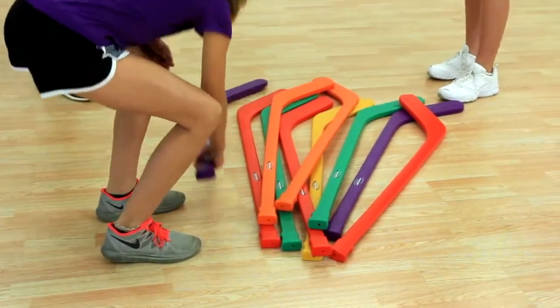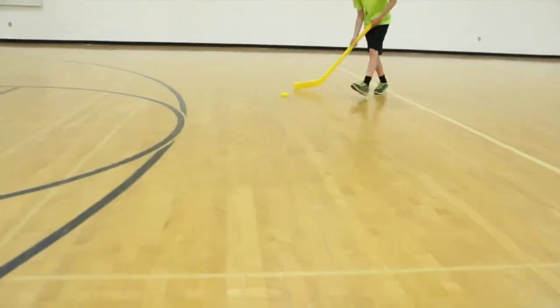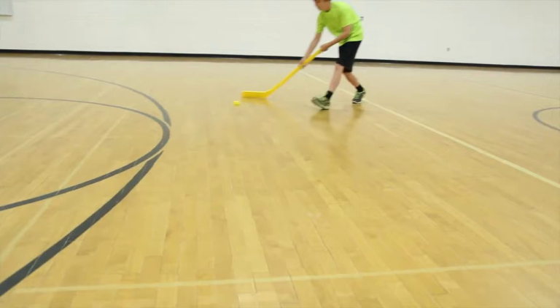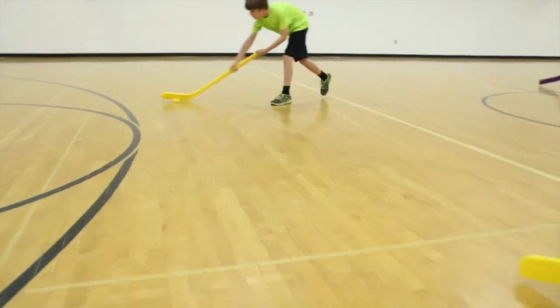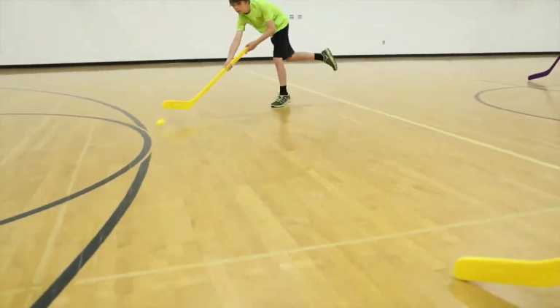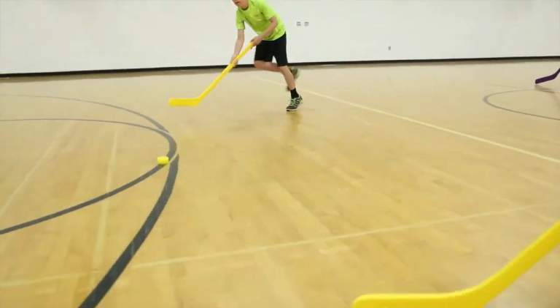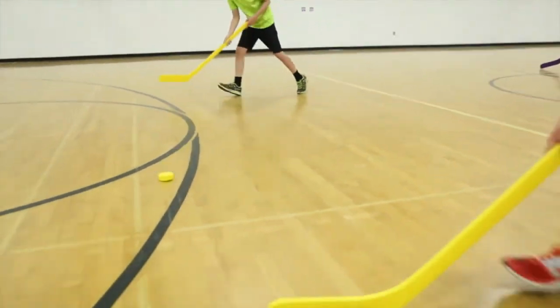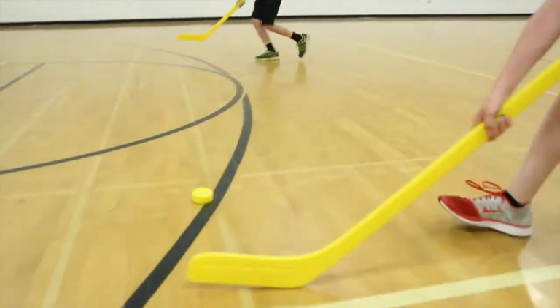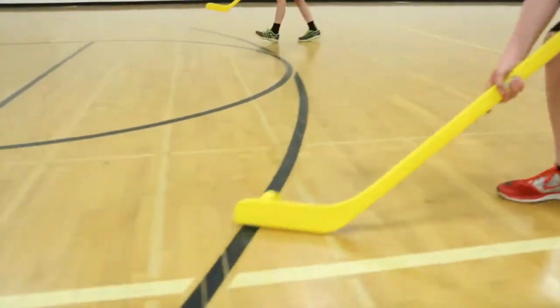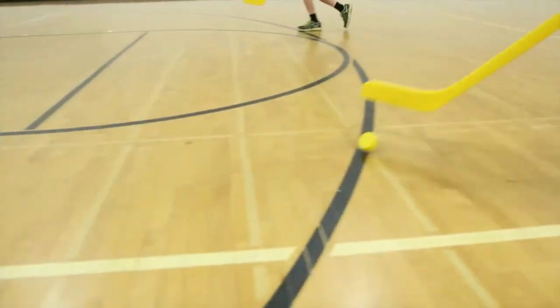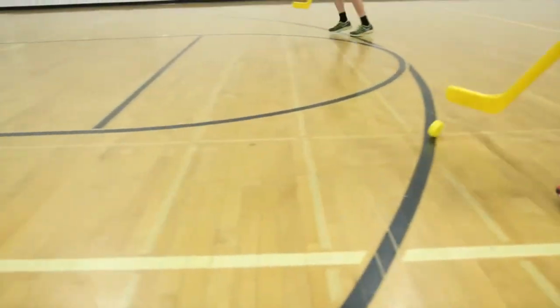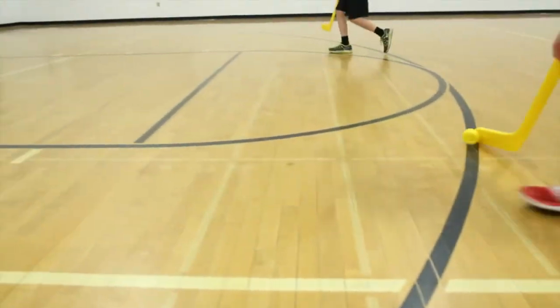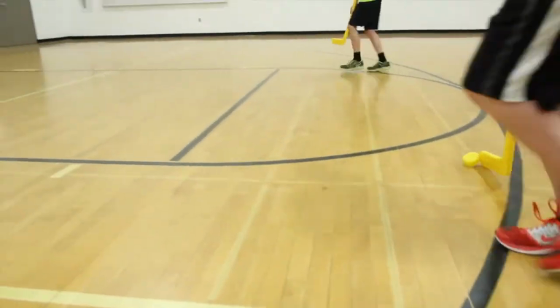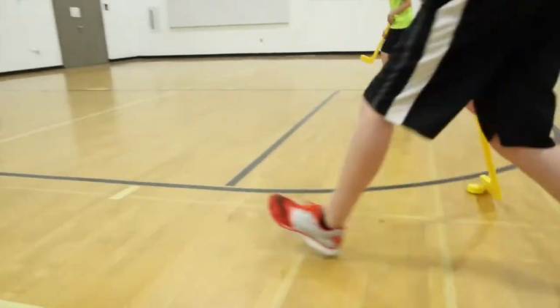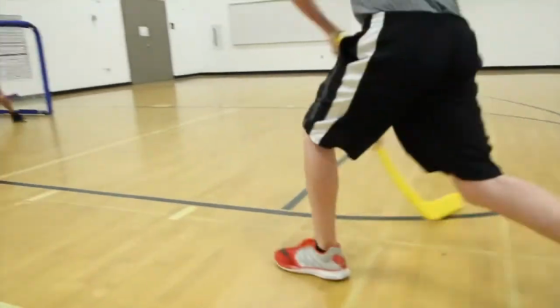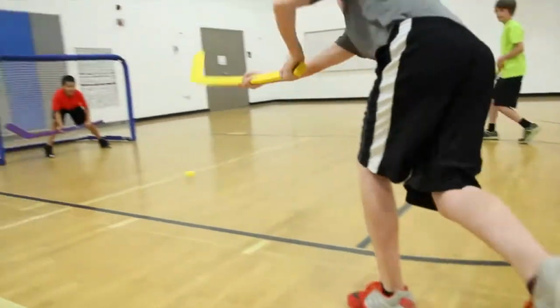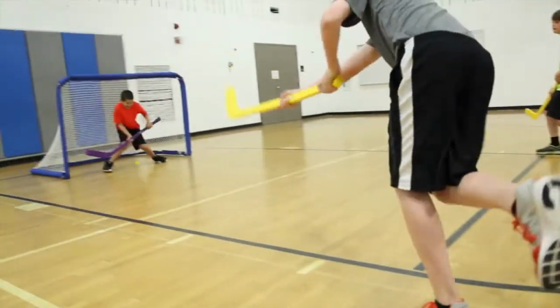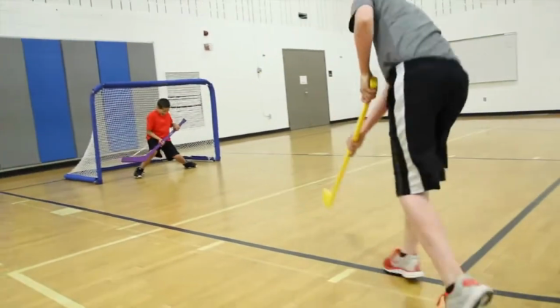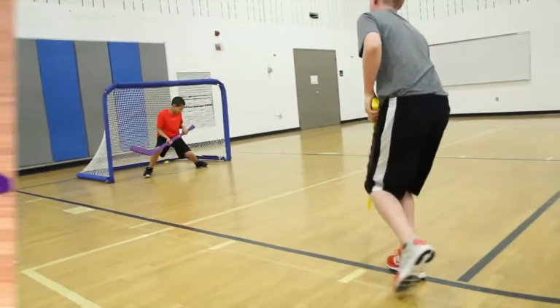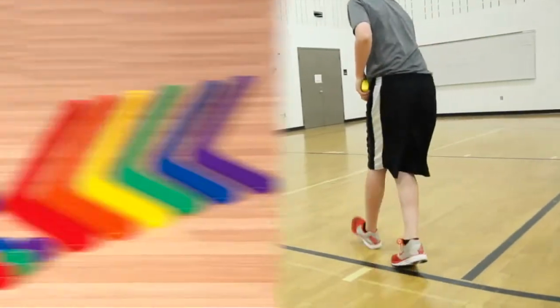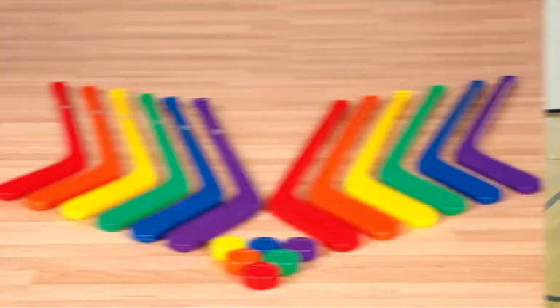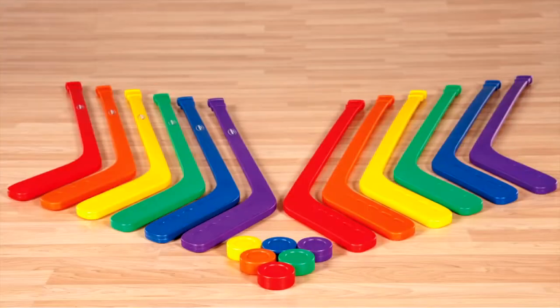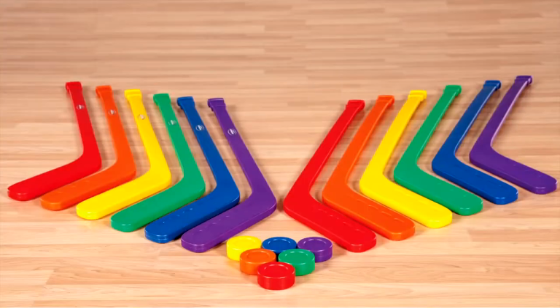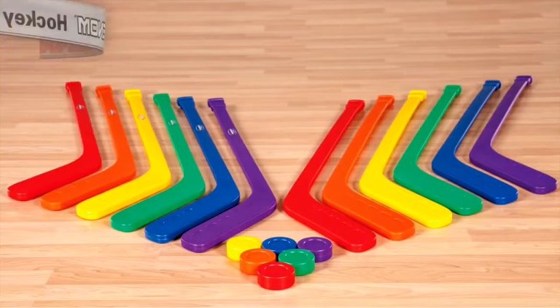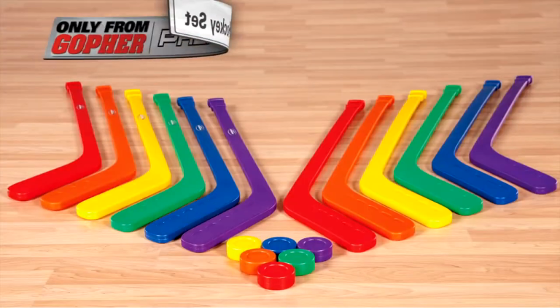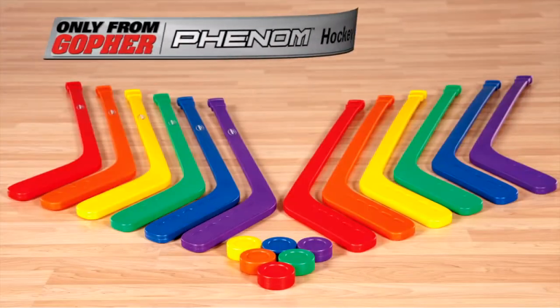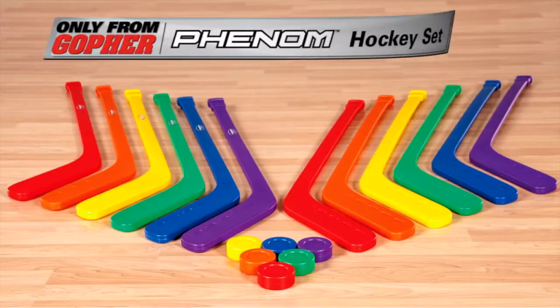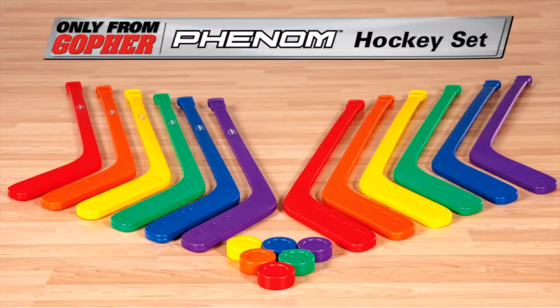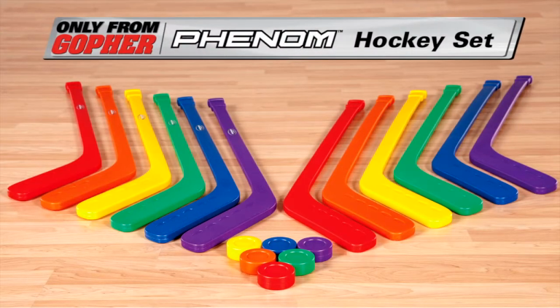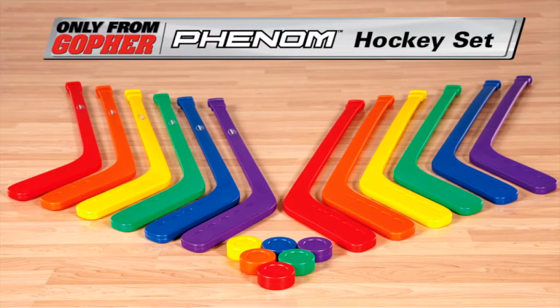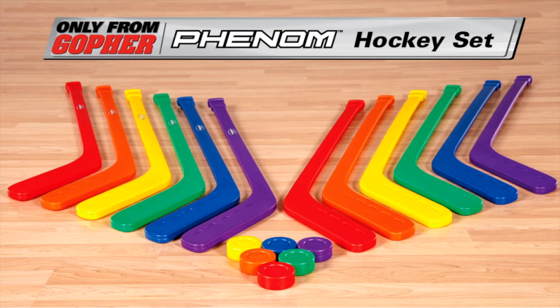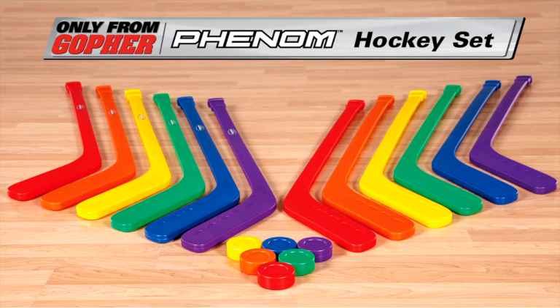Get a phenomenal introductory hockey set that lasts. Rainbow Phenom Hockey Sets, only from Gopher.